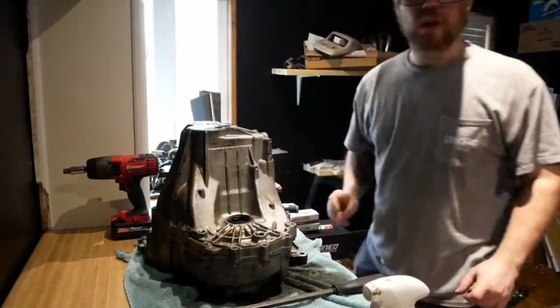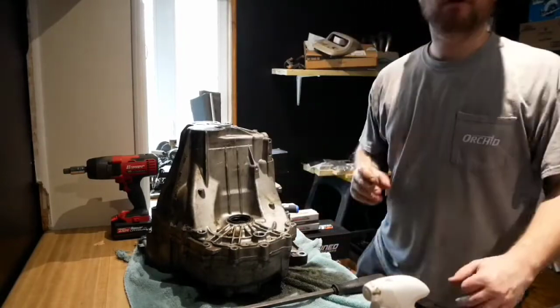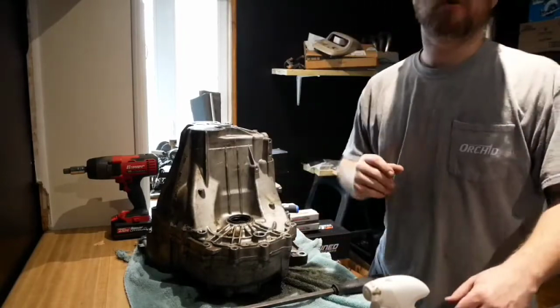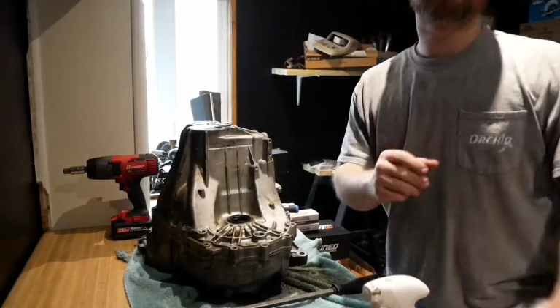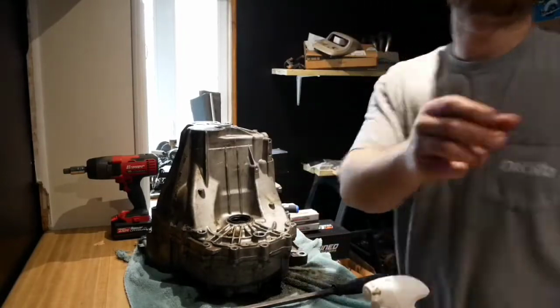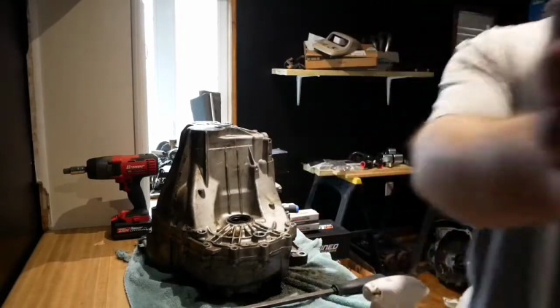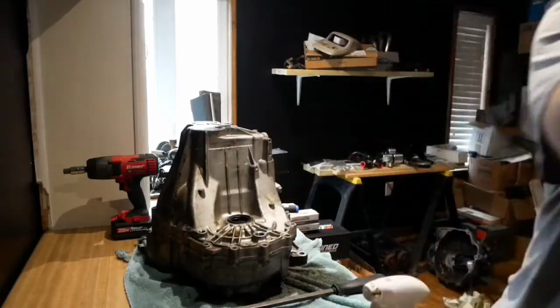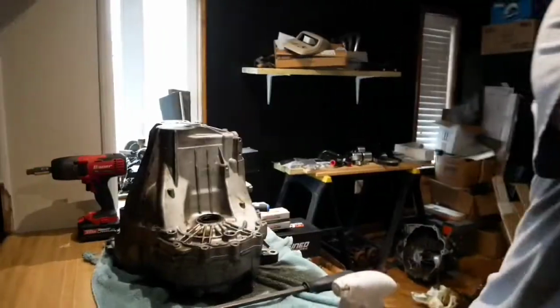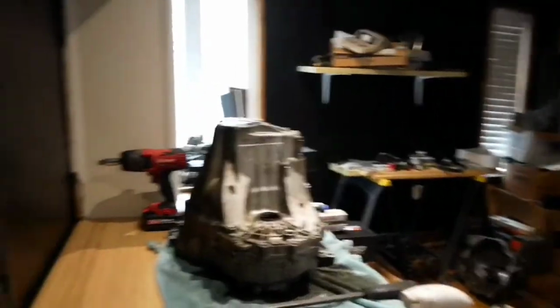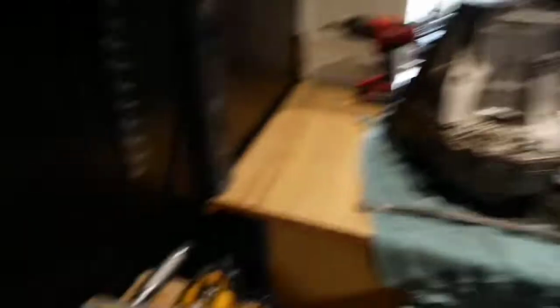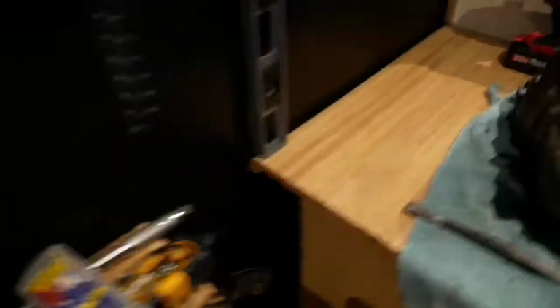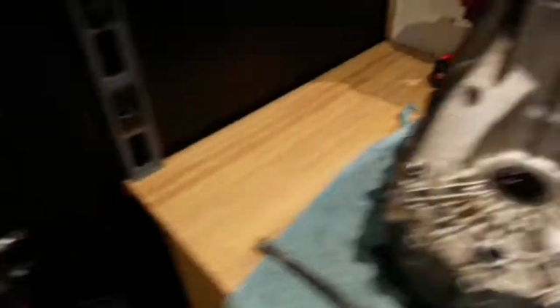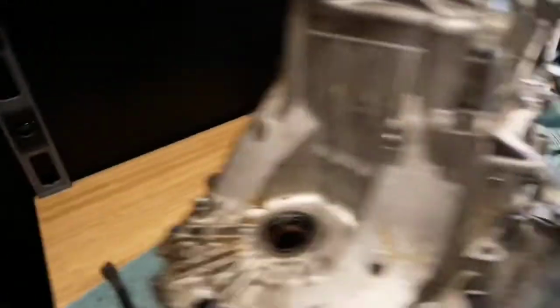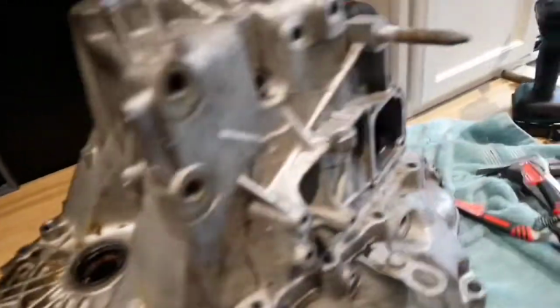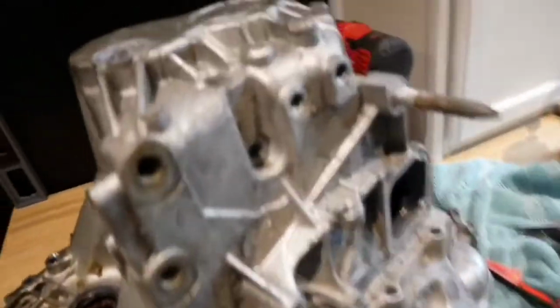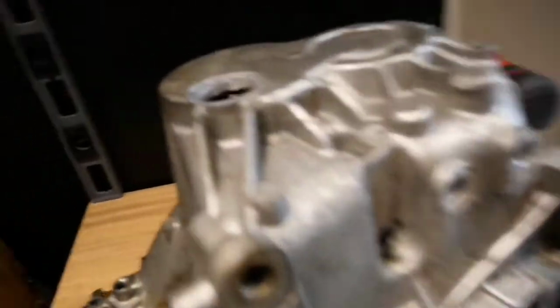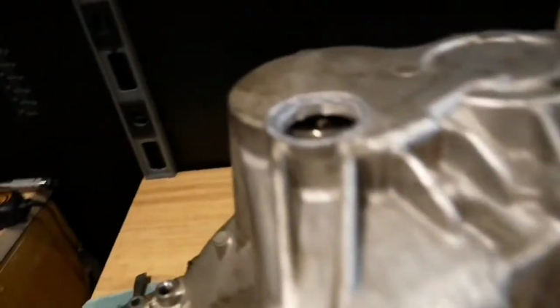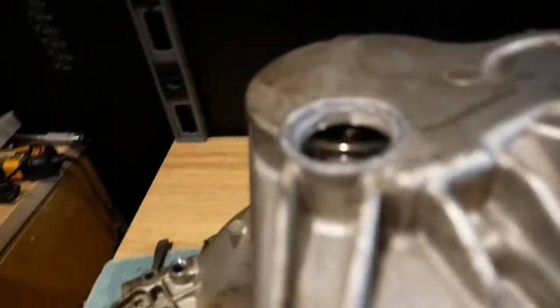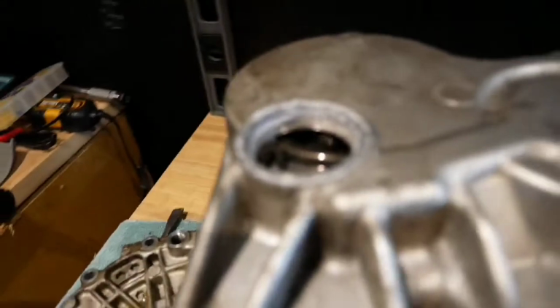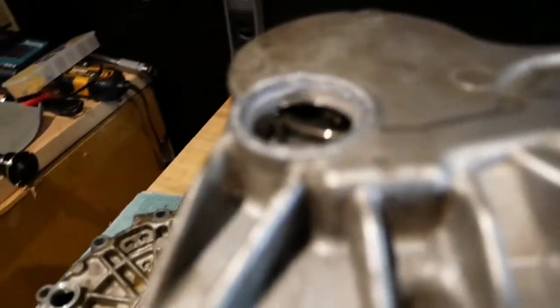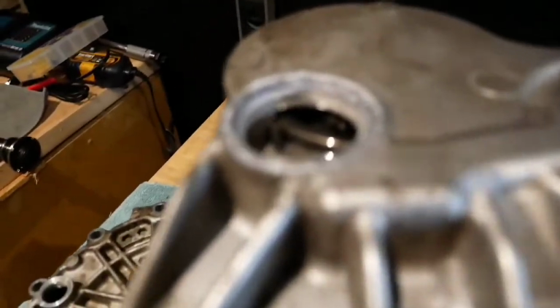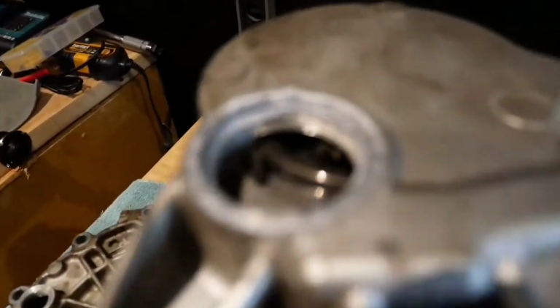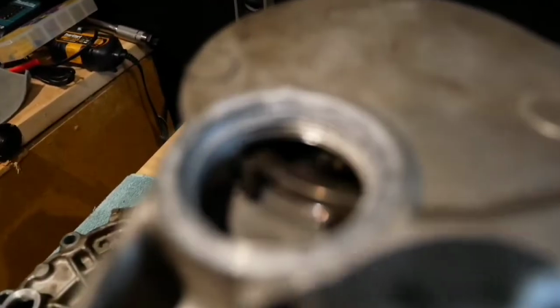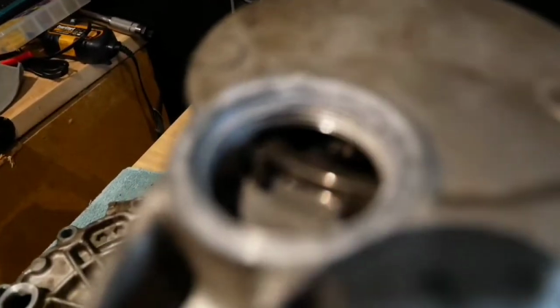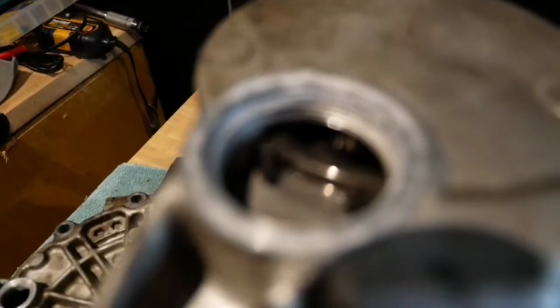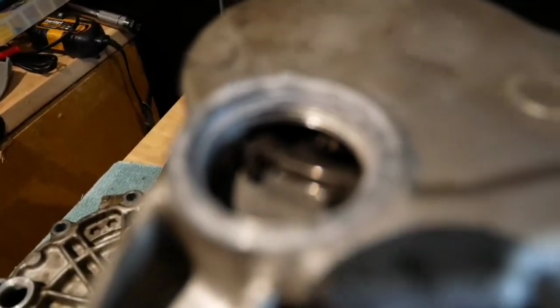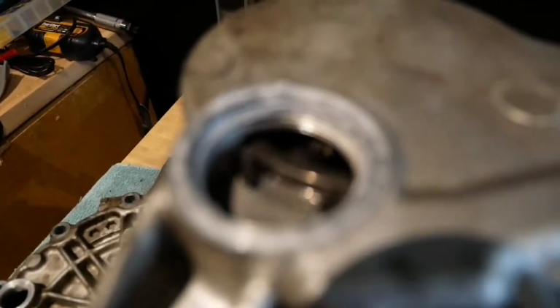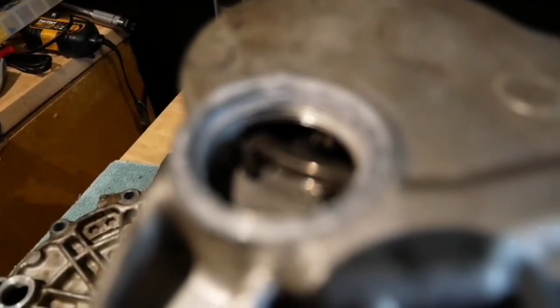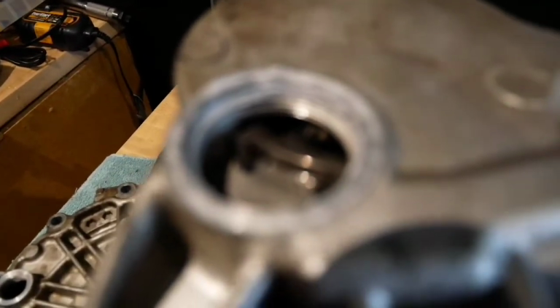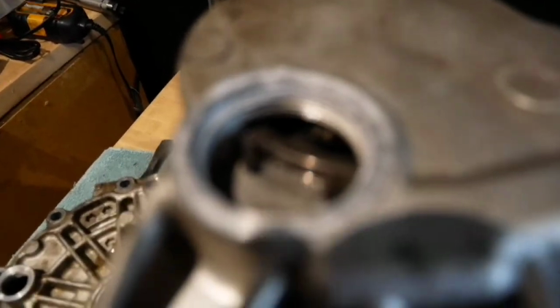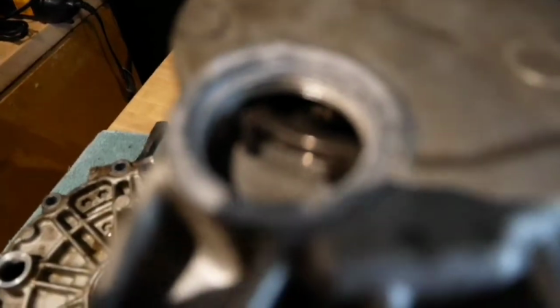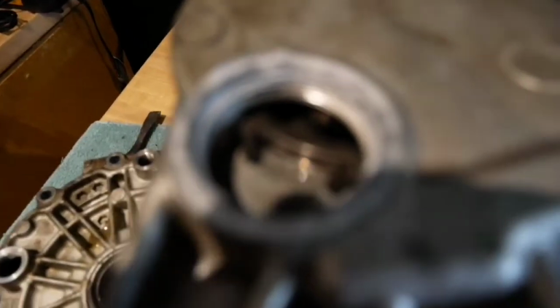I don't know if you heard that or not, but that little thud was the sound of the shaft falling down.